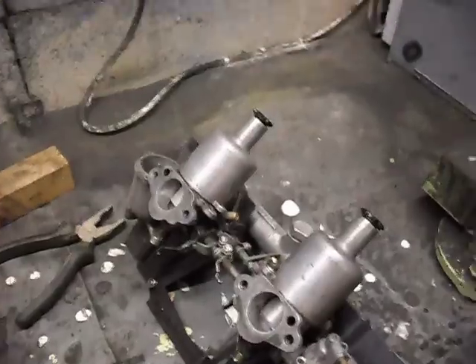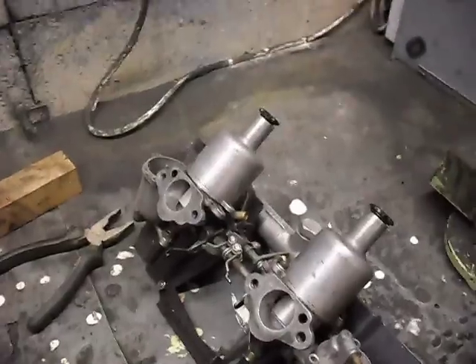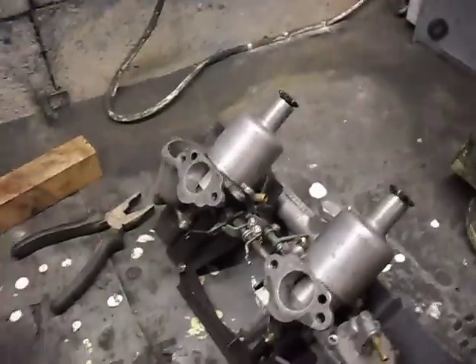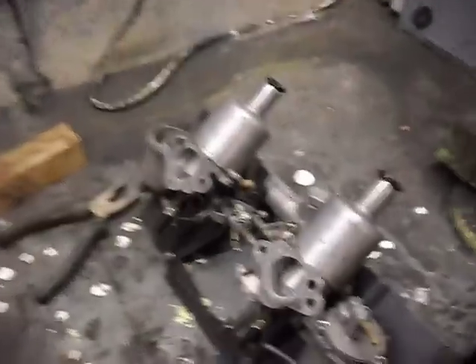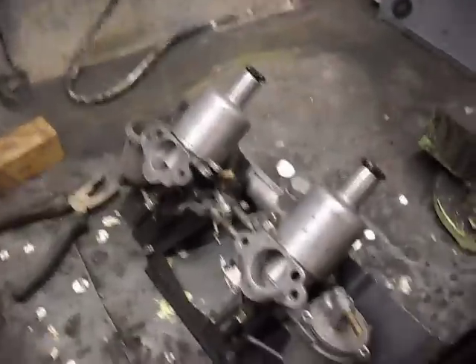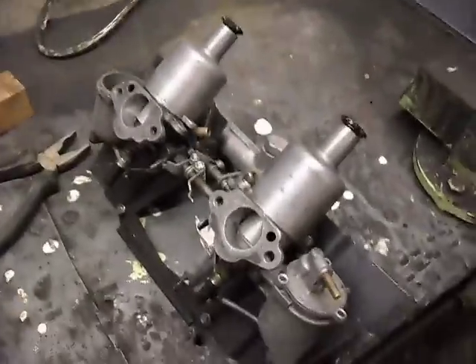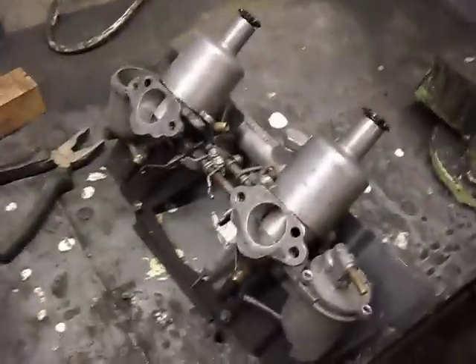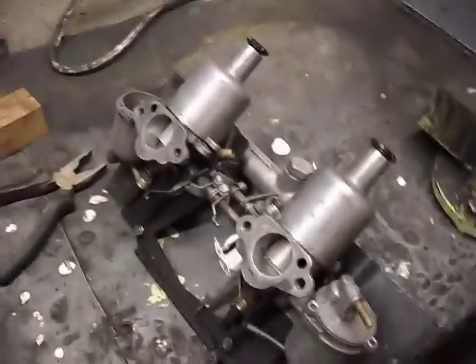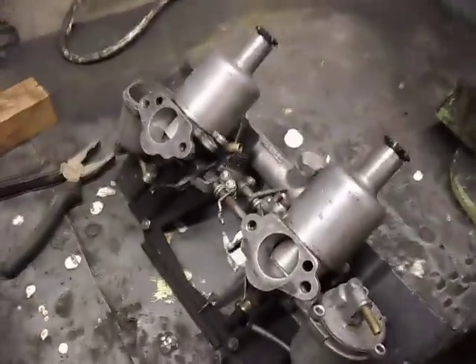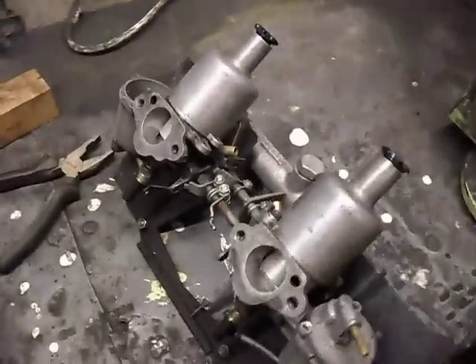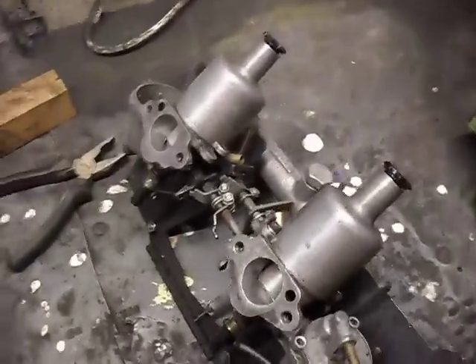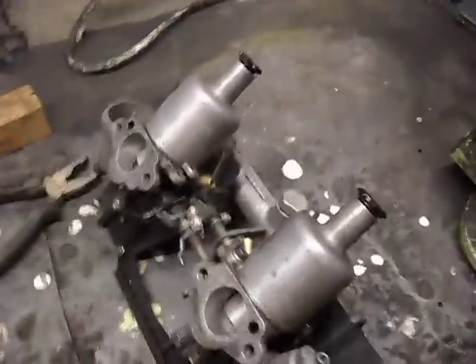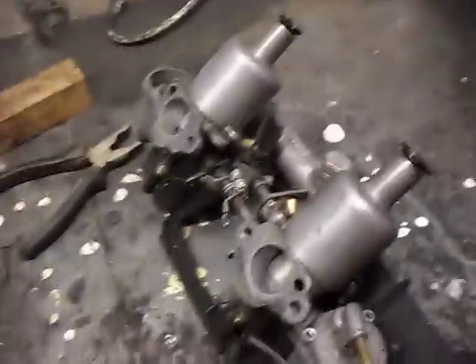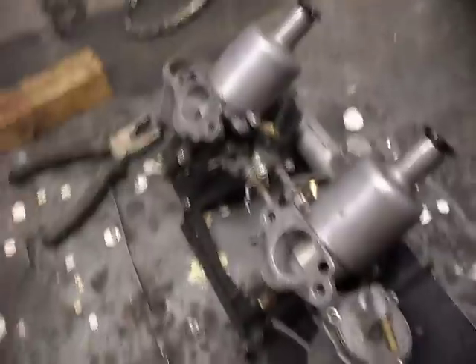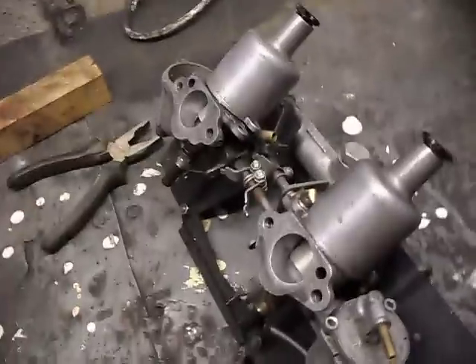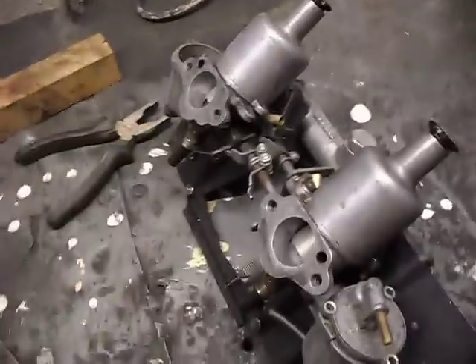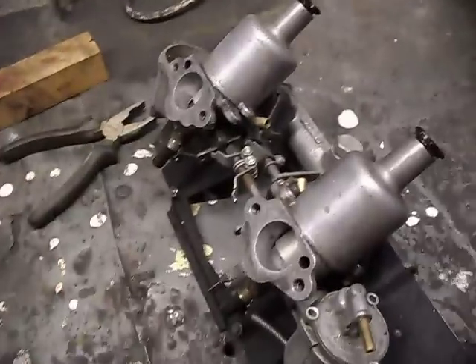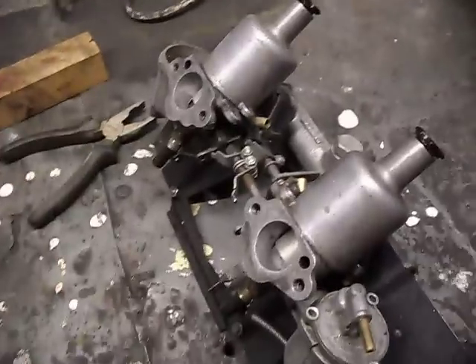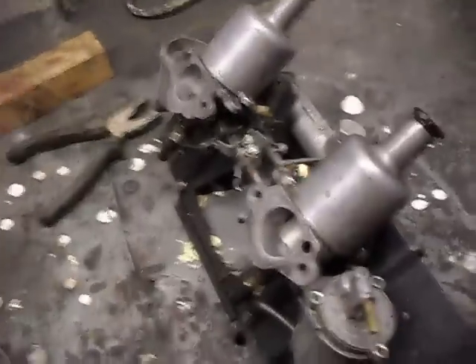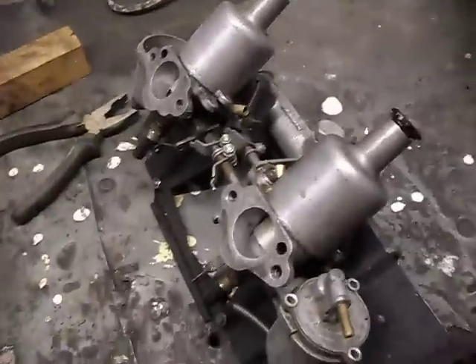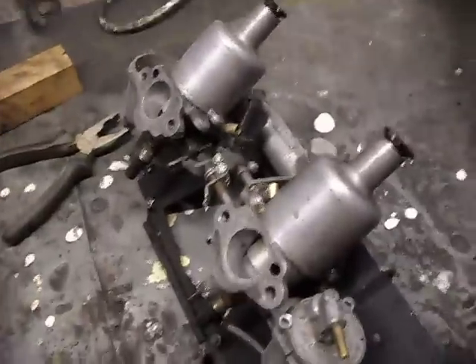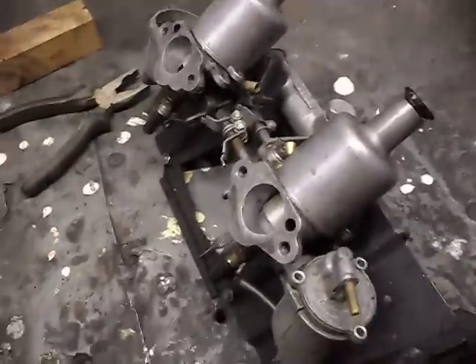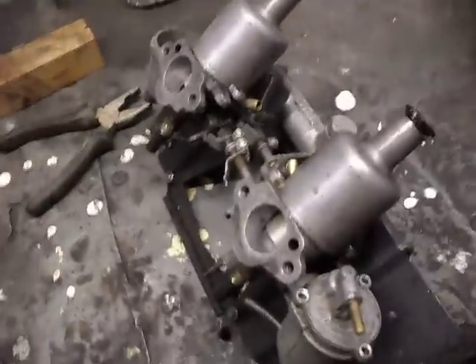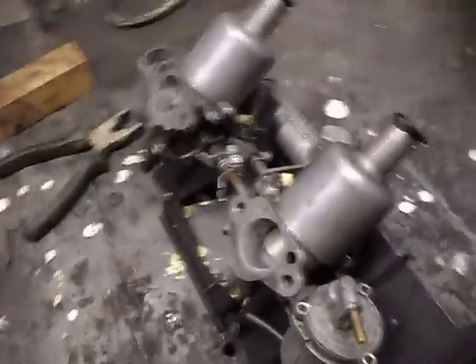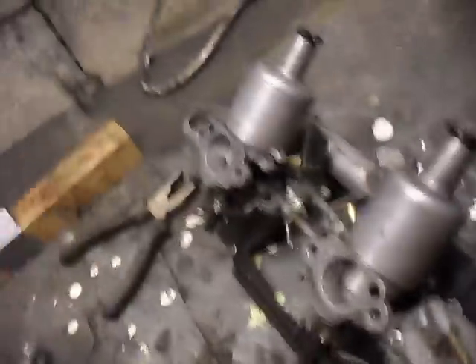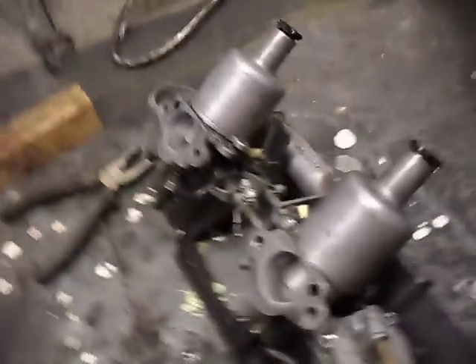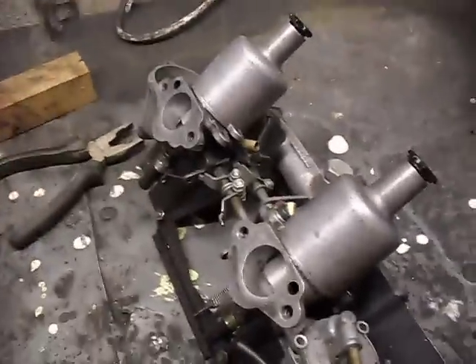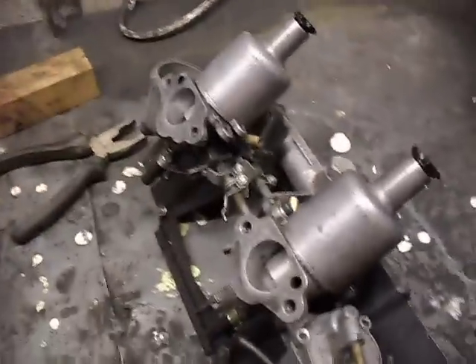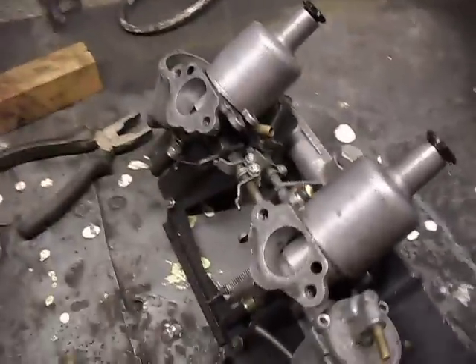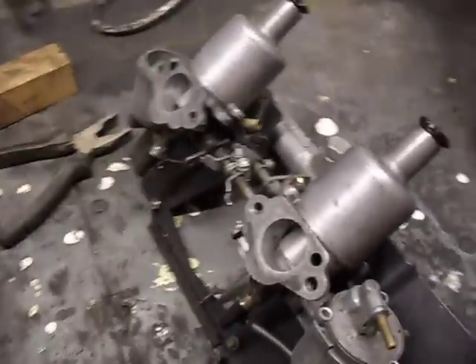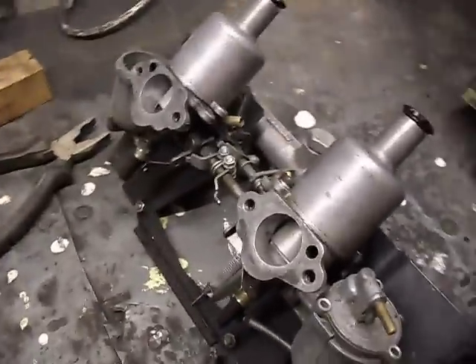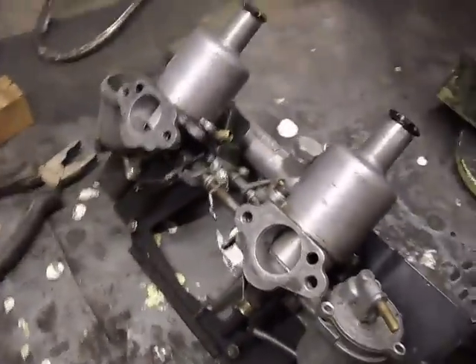Hello boys and girls, welcome to another Big Adam tutorial today on the HS series of carburettors.